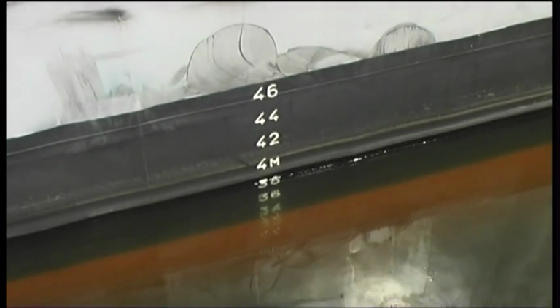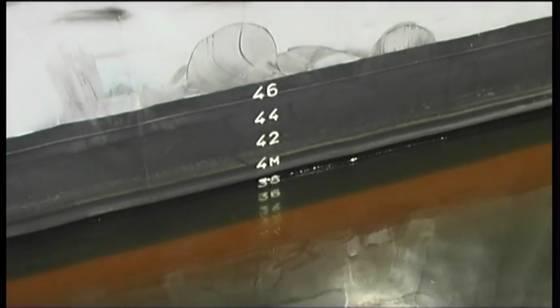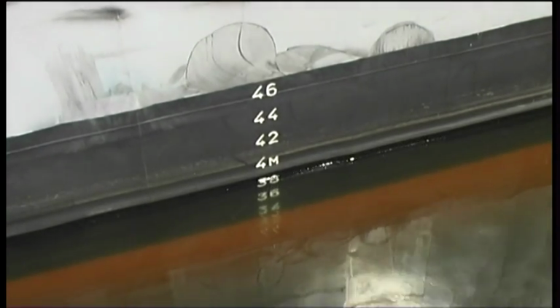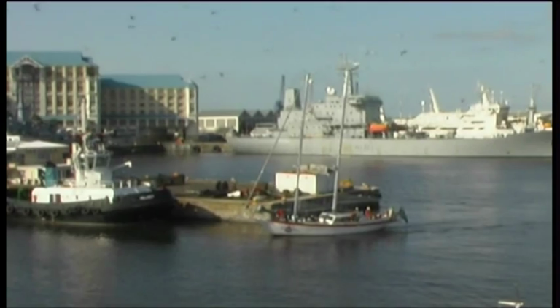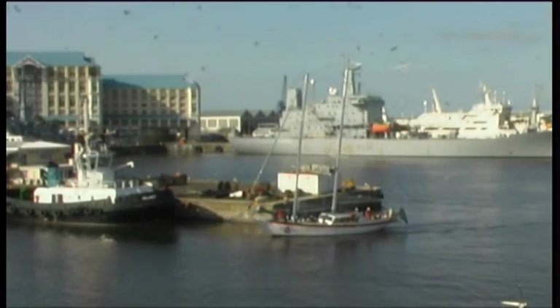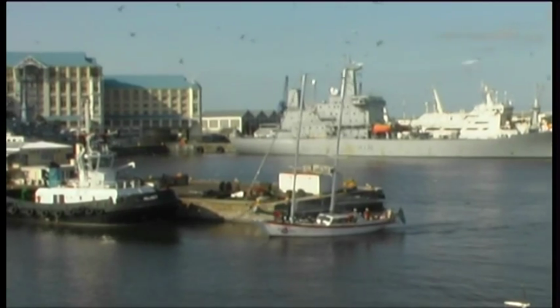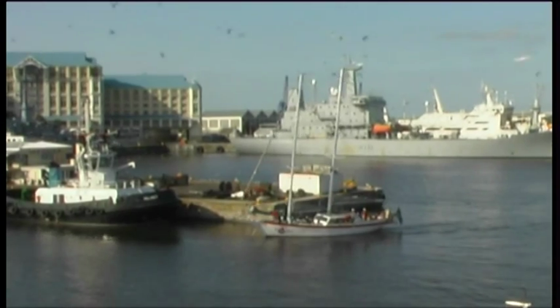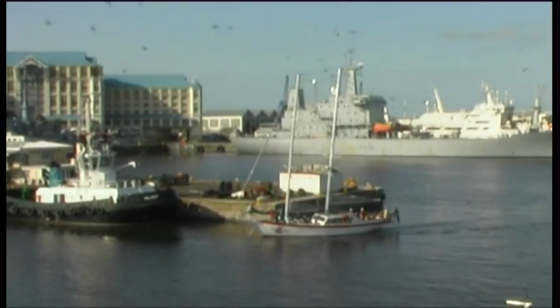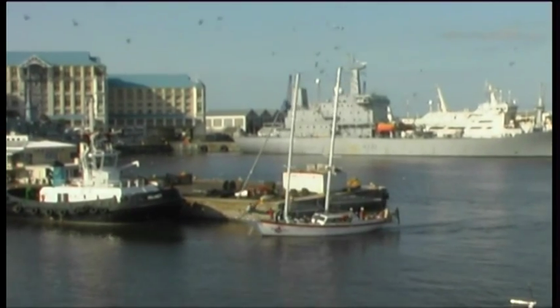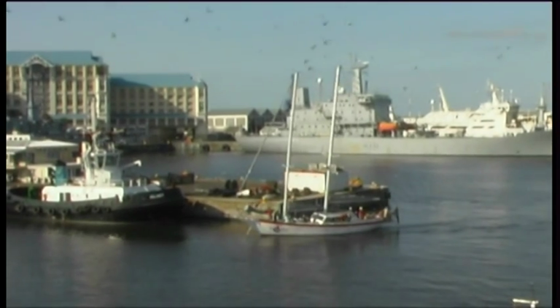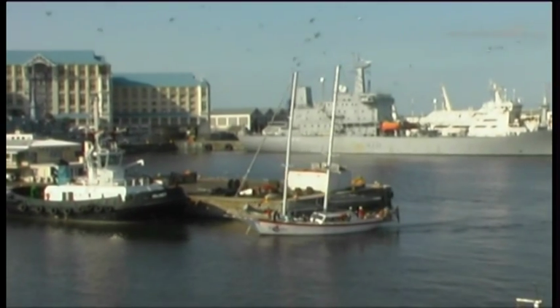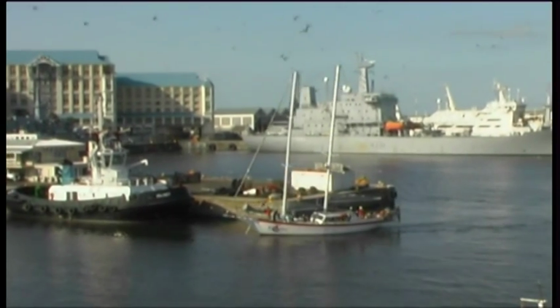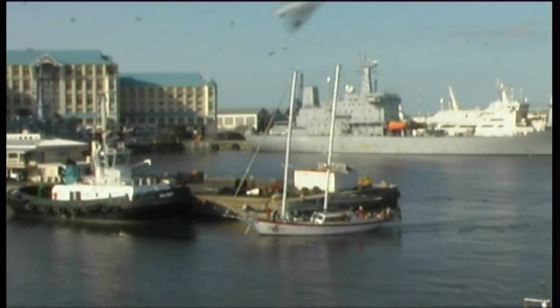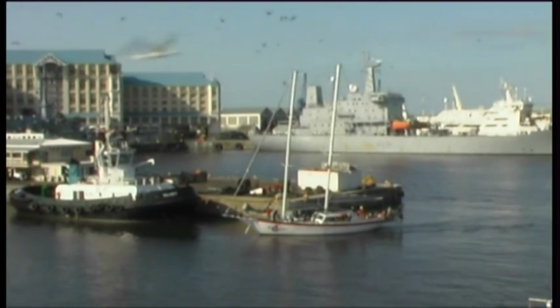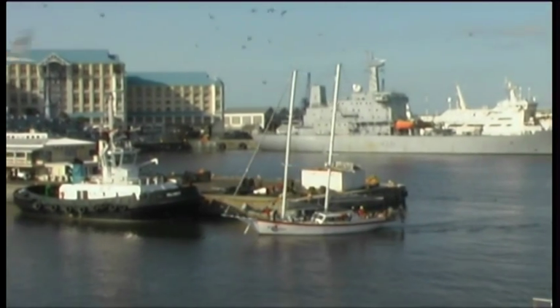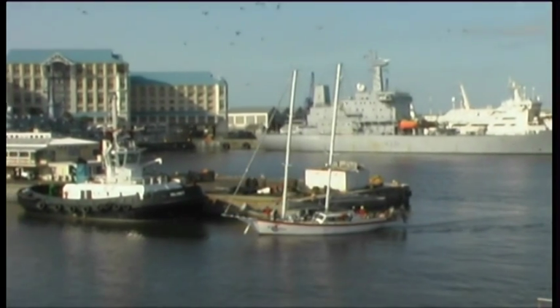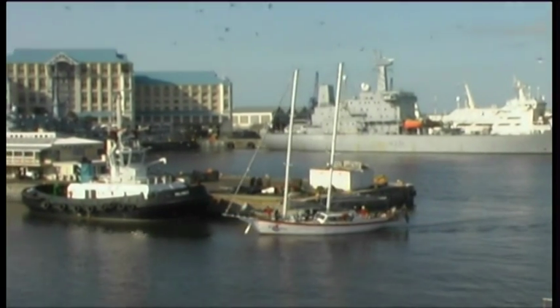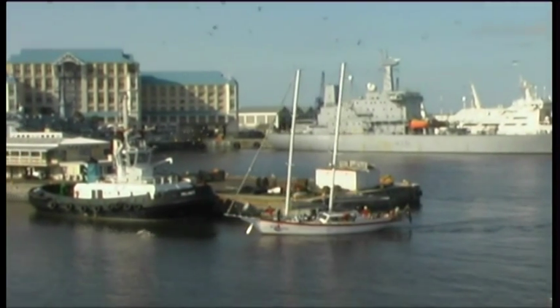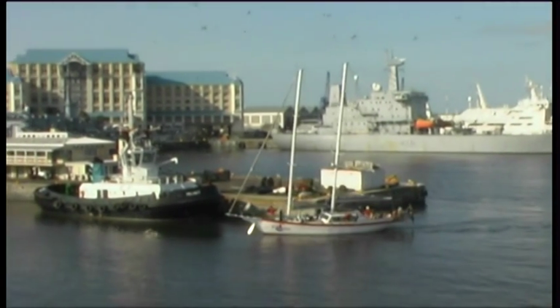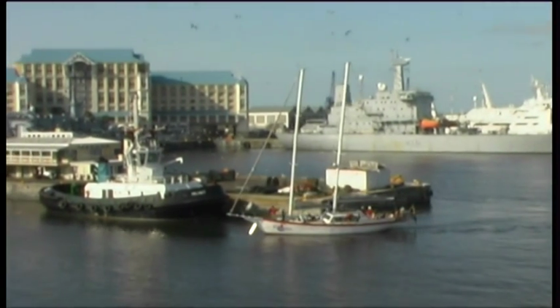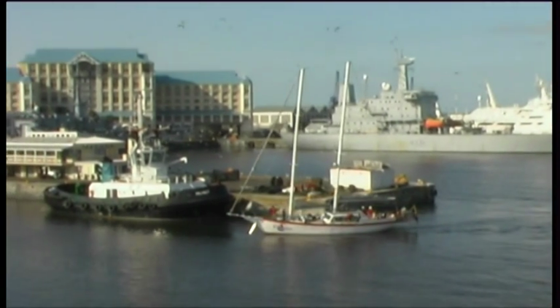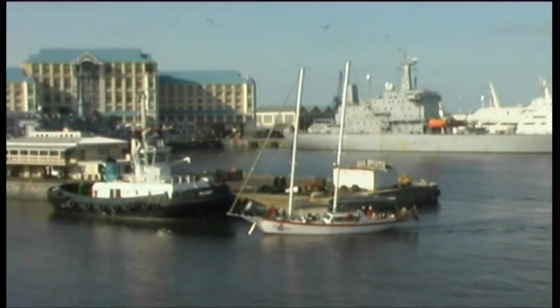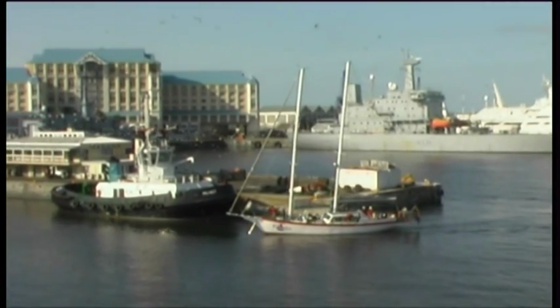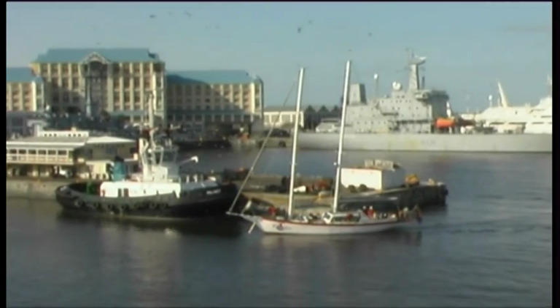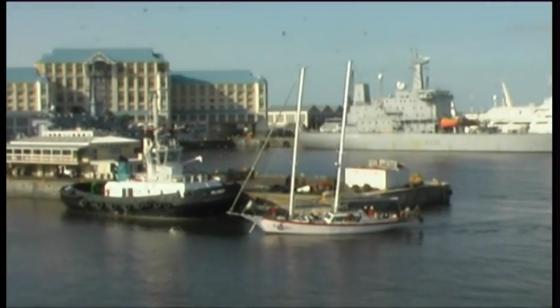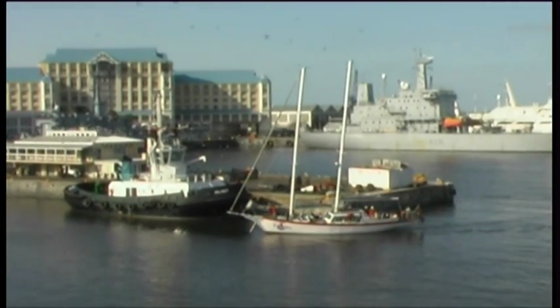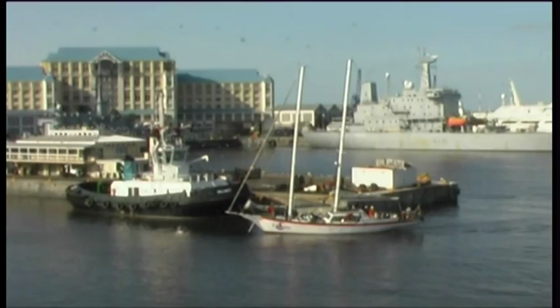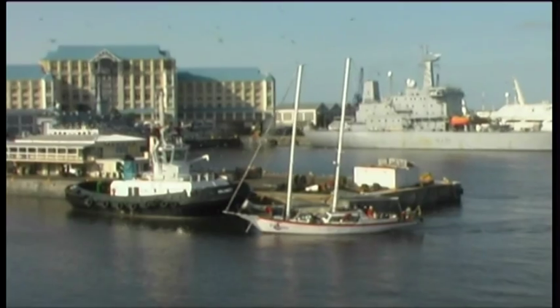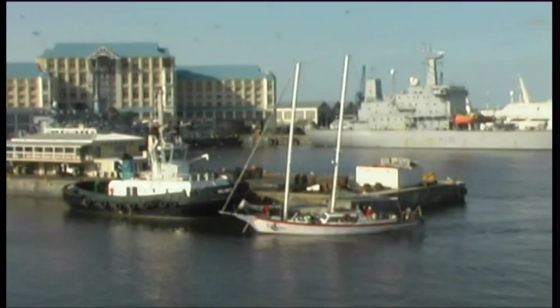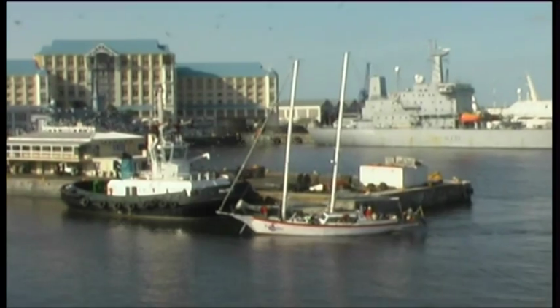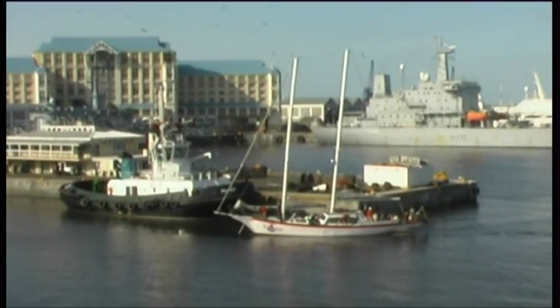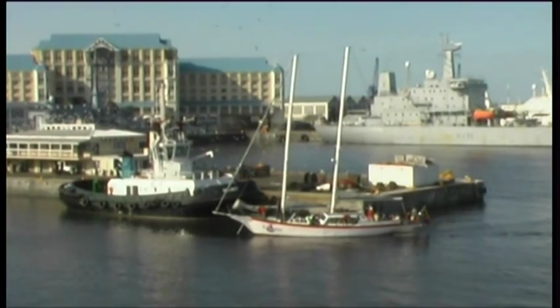In the background, you'll hear the unmistakable squalling of seagulls — a permanent feature of any fishing harbour.